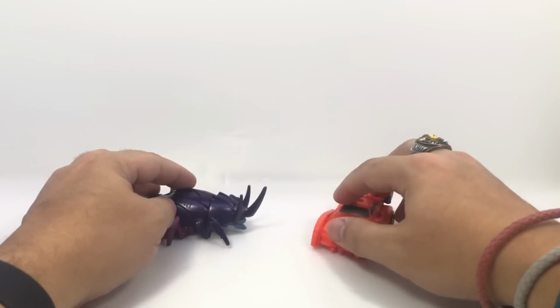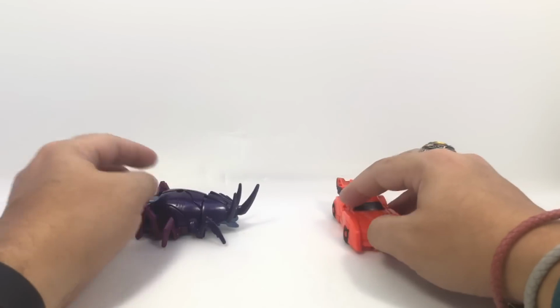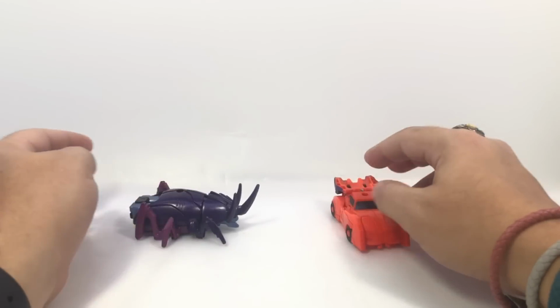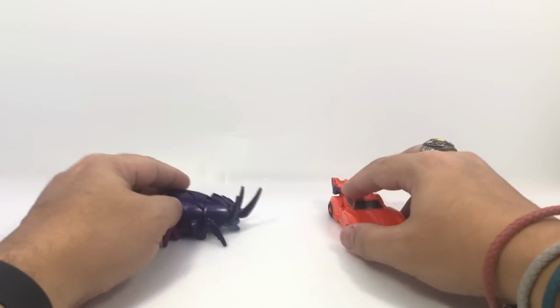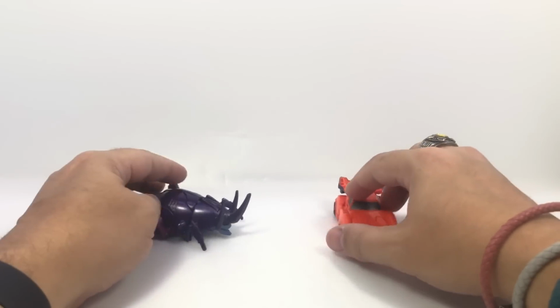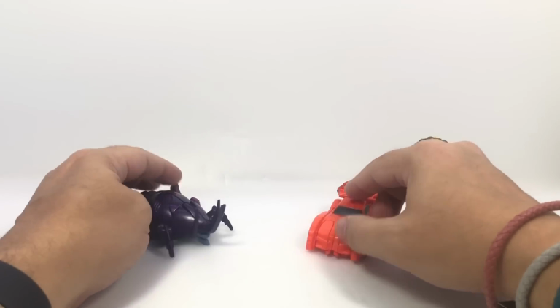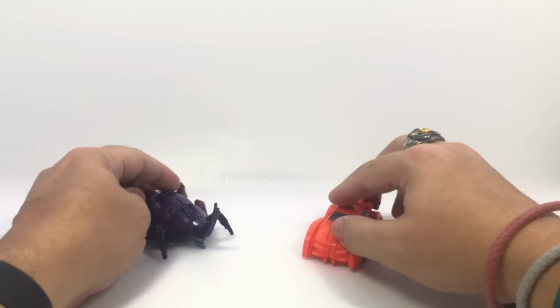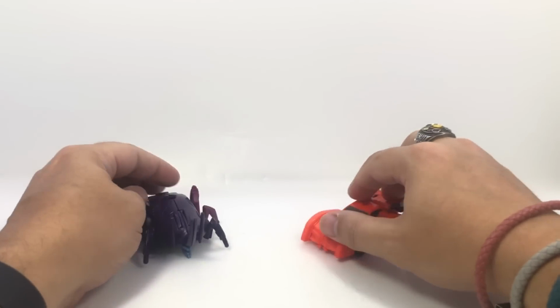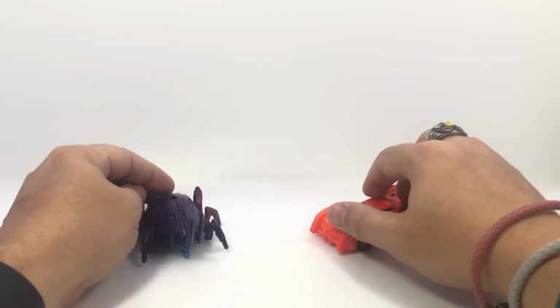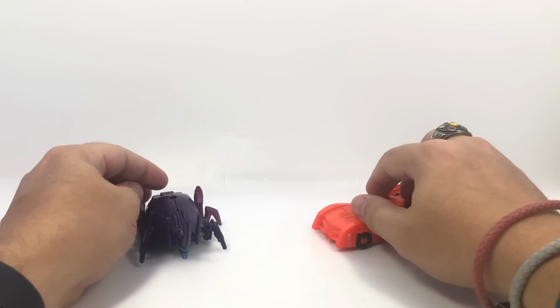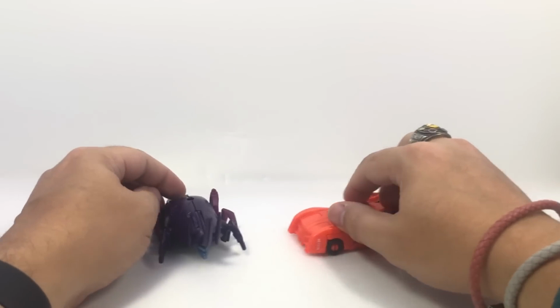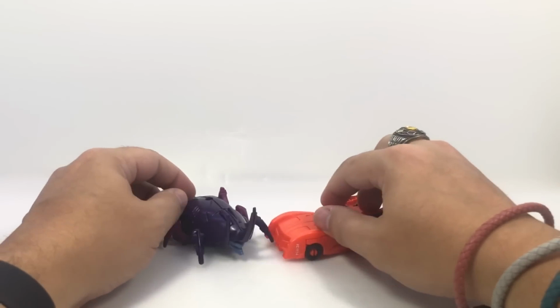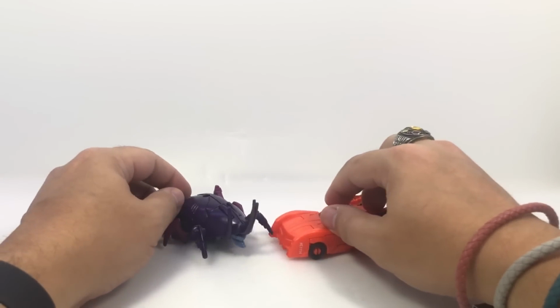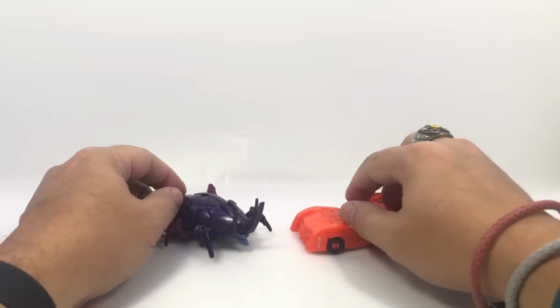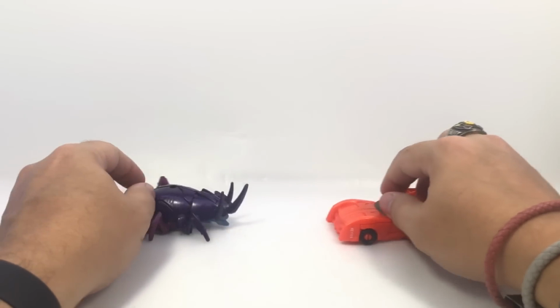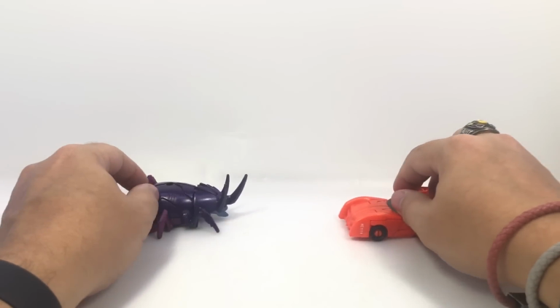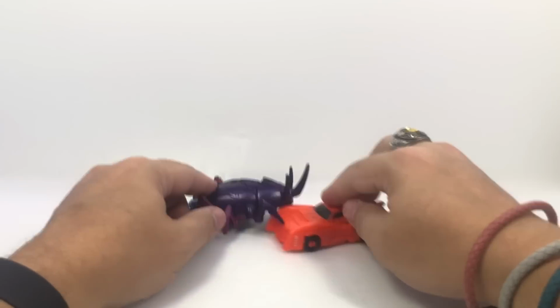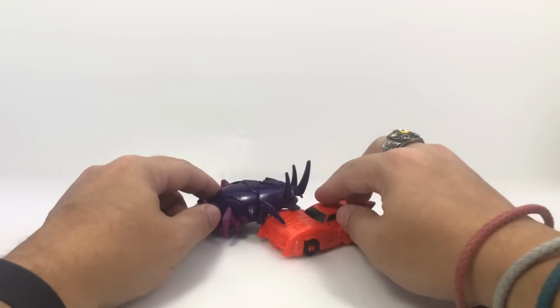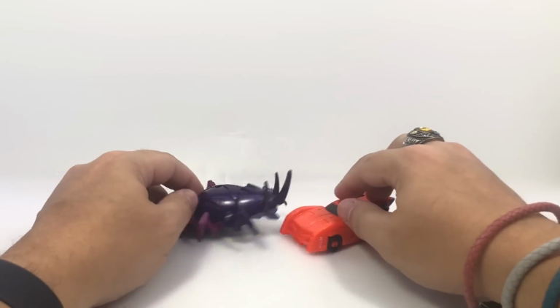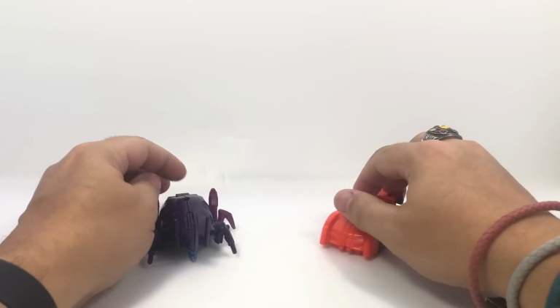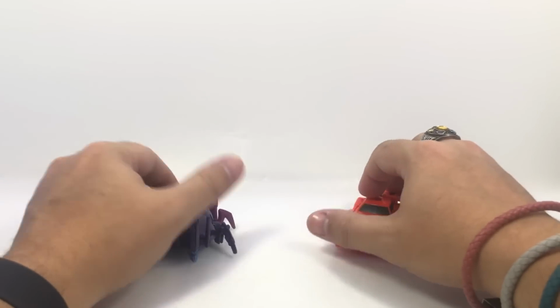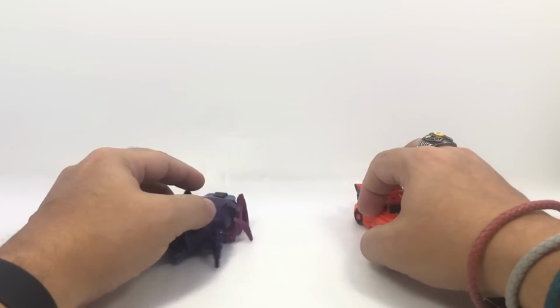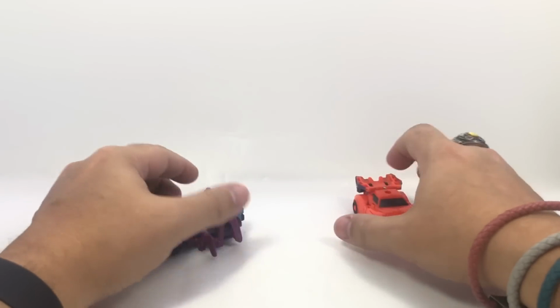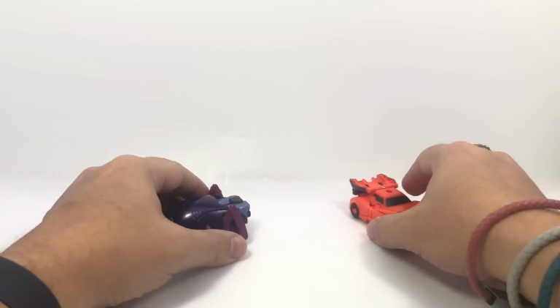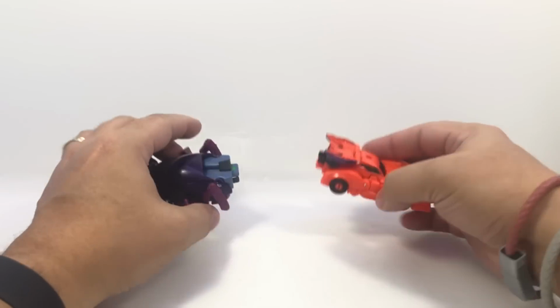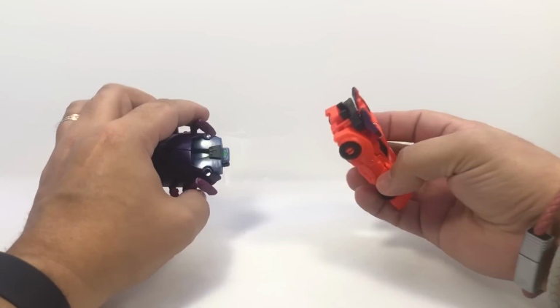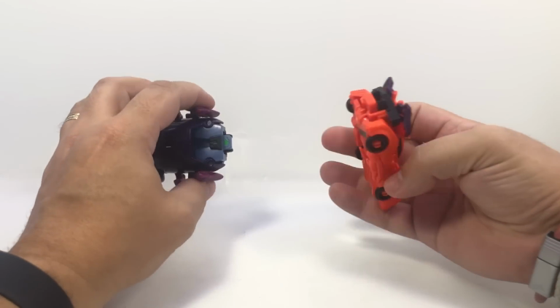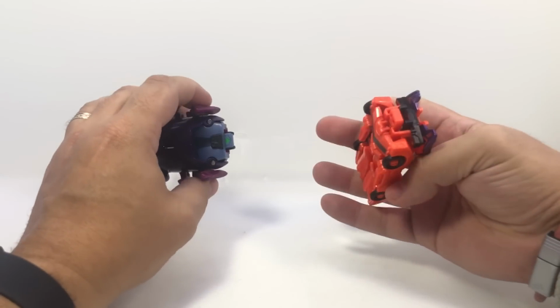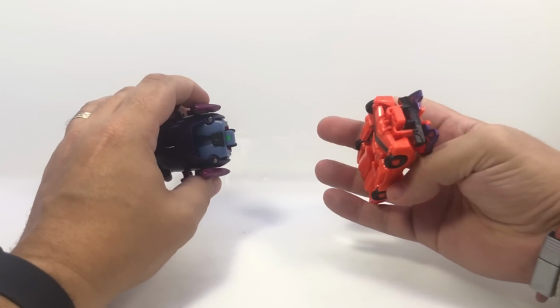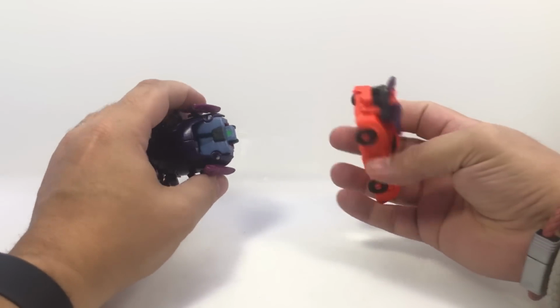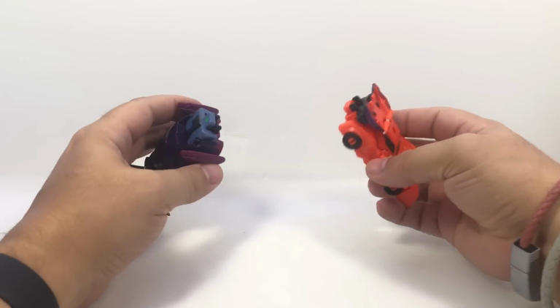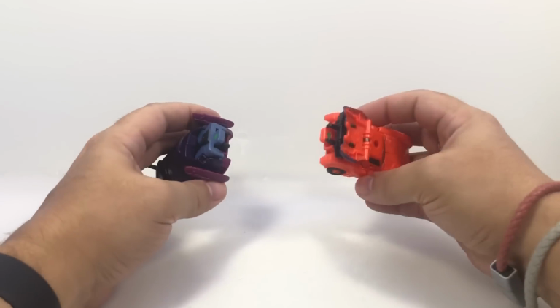Because they are Crash Combiners, they don't actually crash — you kind of have to push them together.